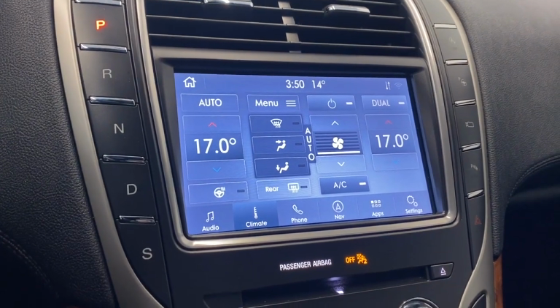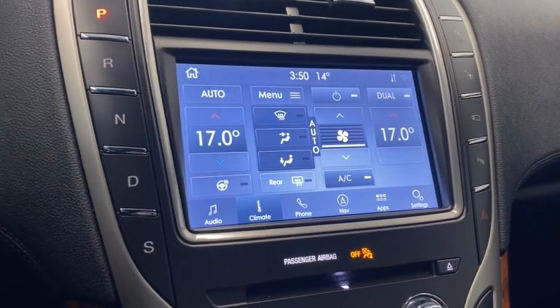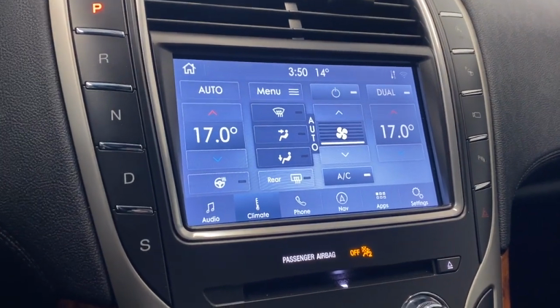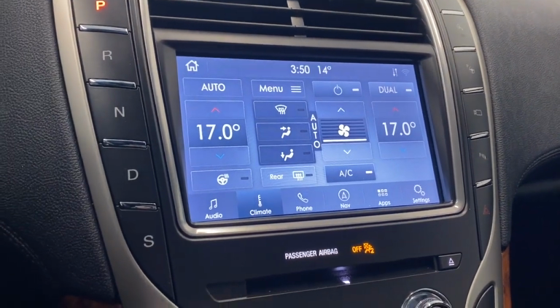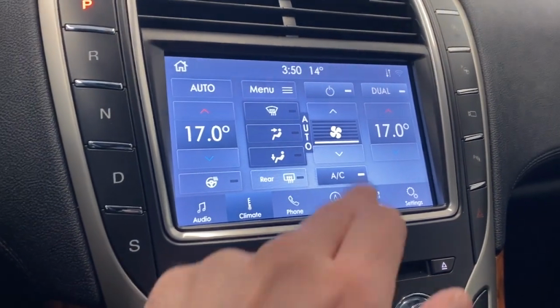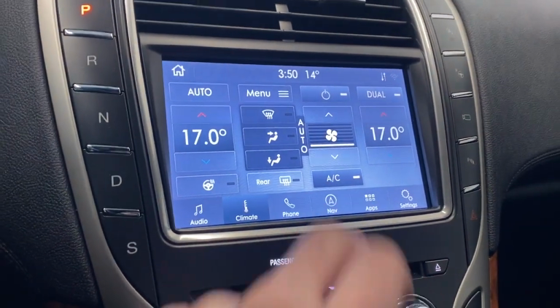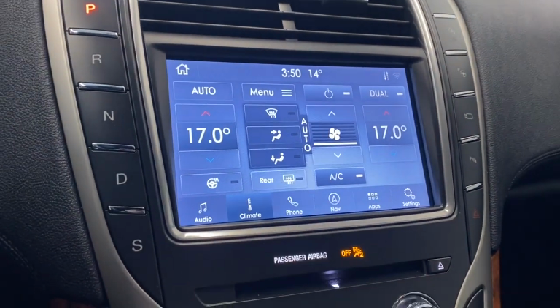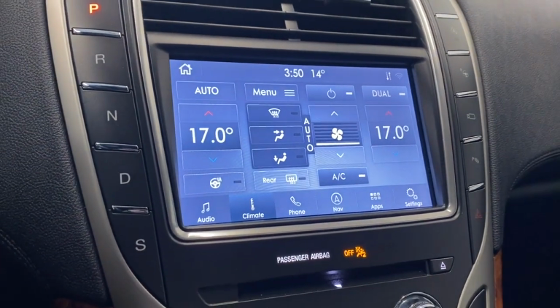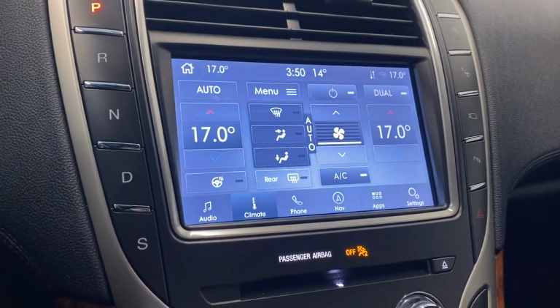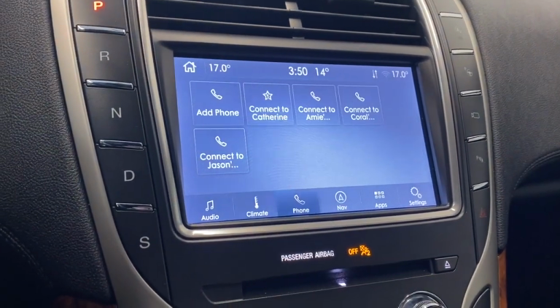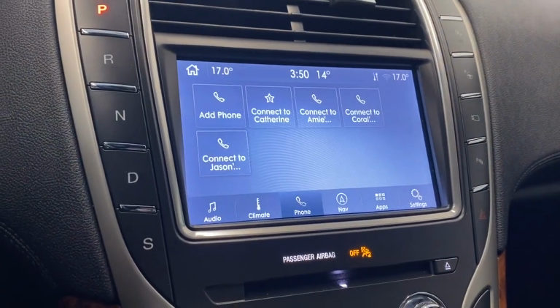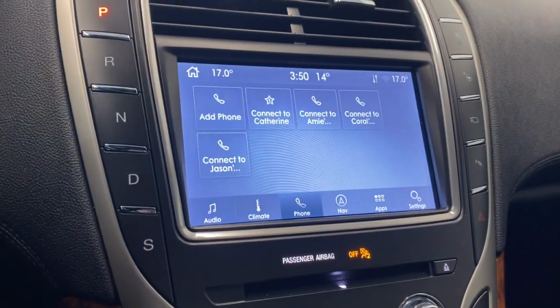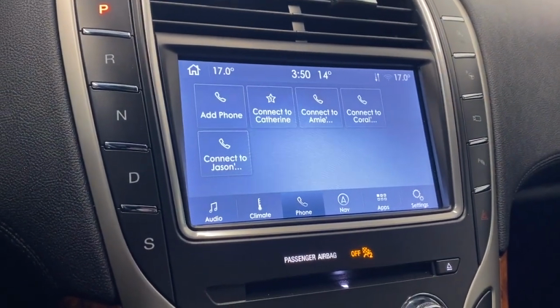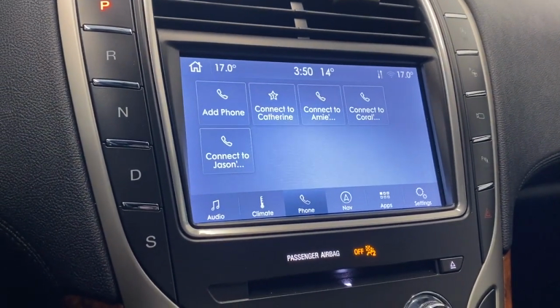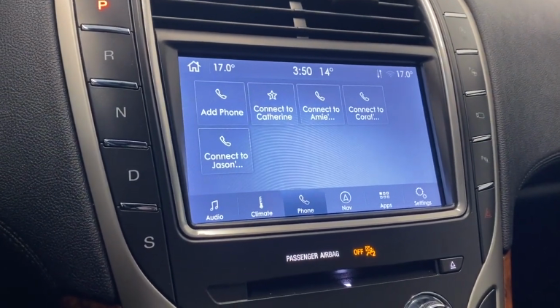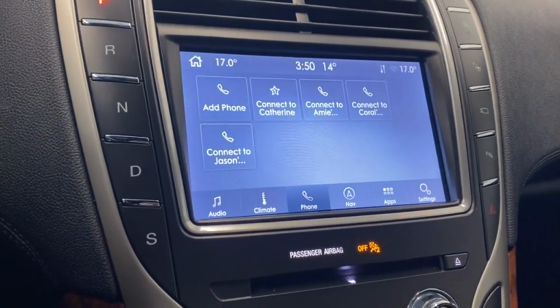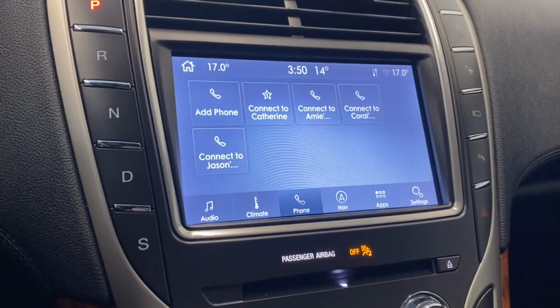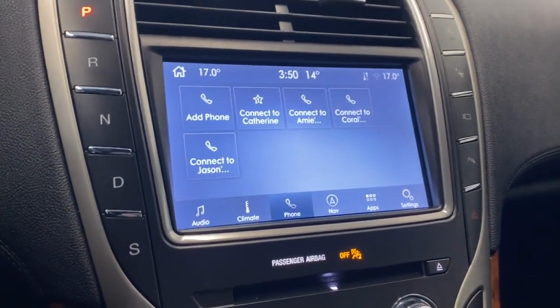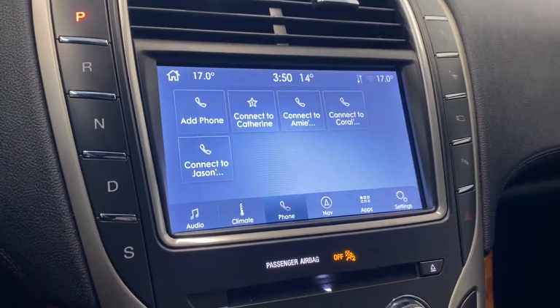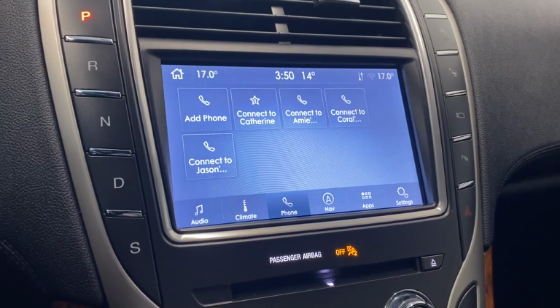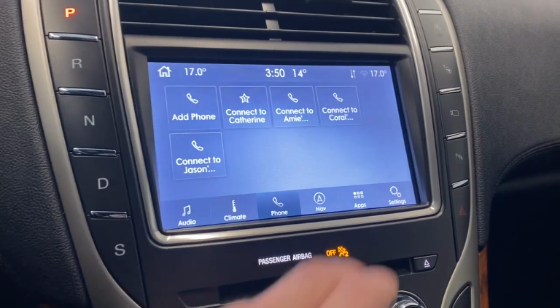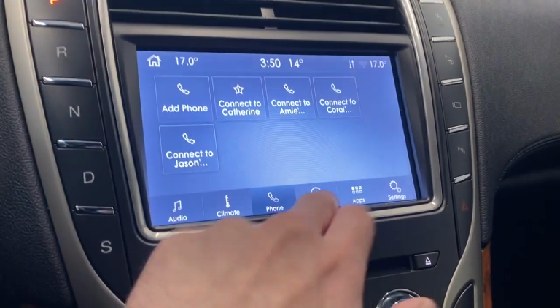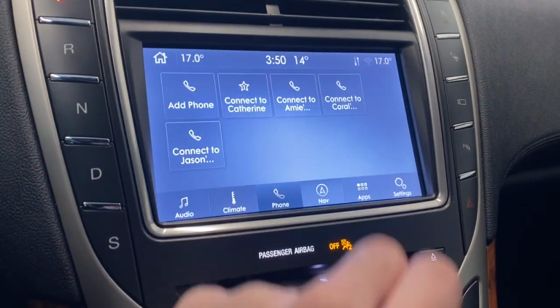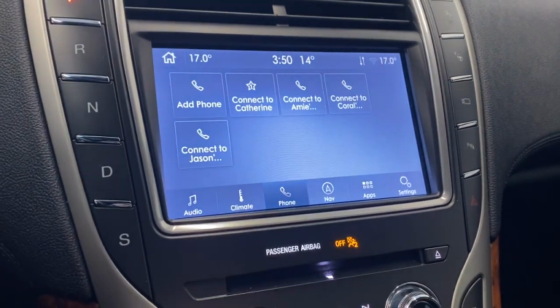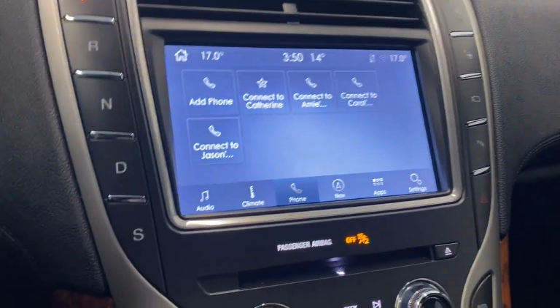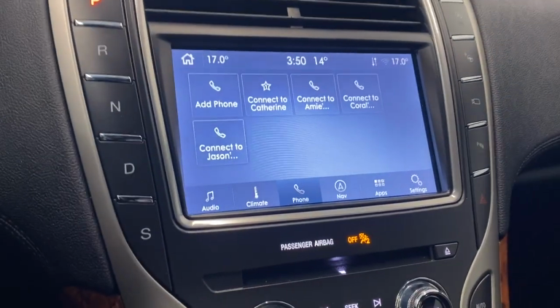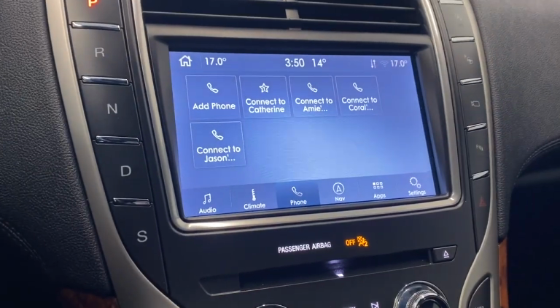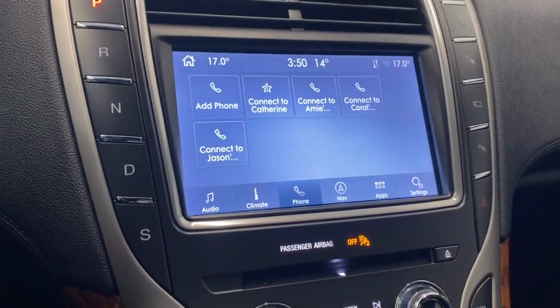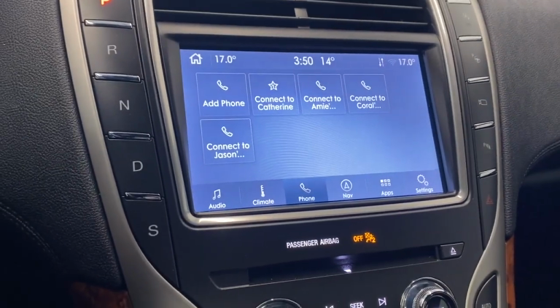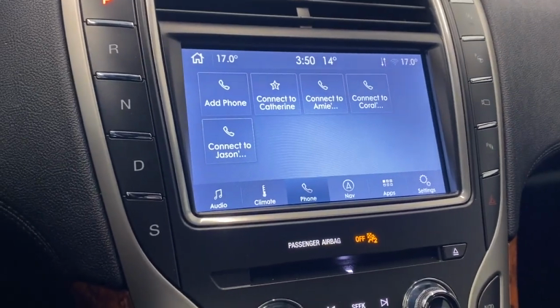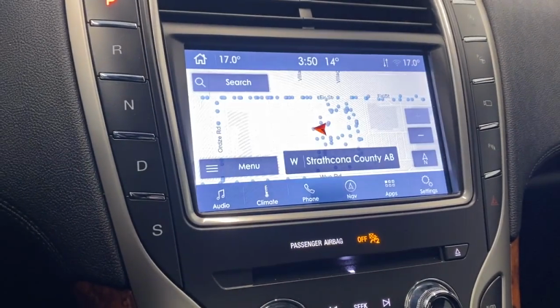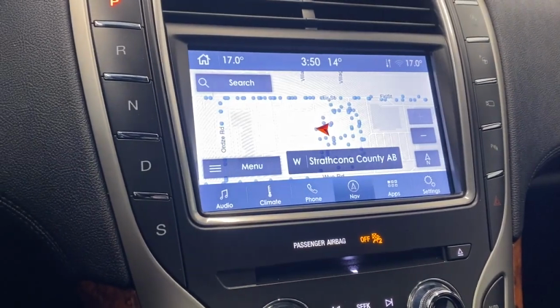We do have our dual zone climate control here, and a heated leather steering wheel as well. For phone, you'll have access to your recent contacts, messages, and all that good stuff.